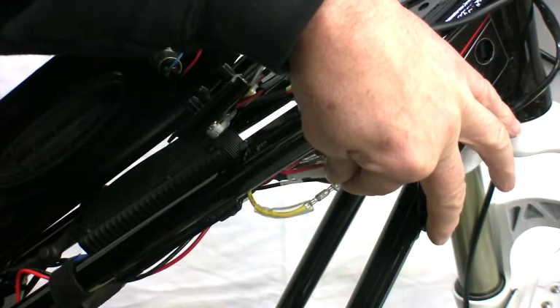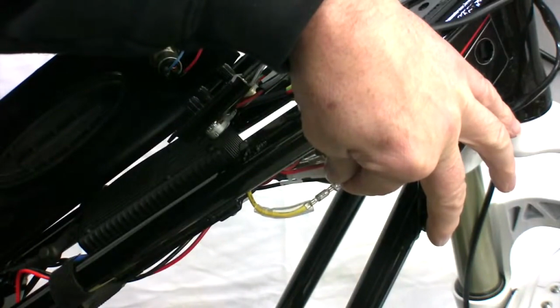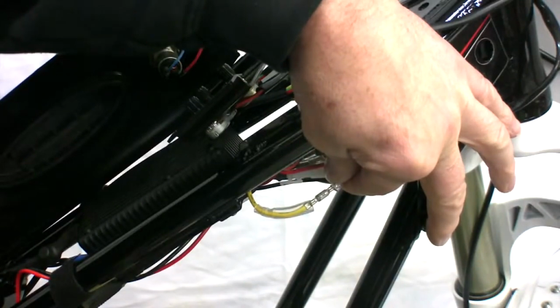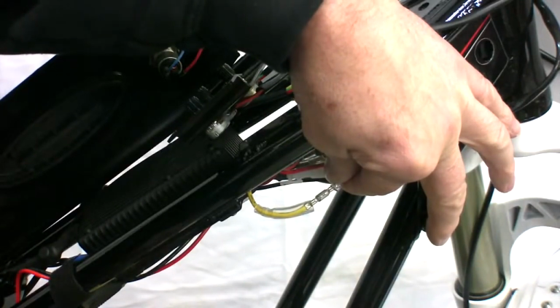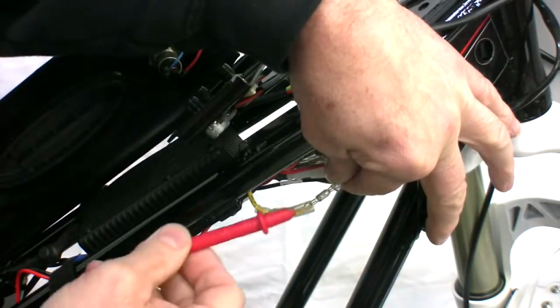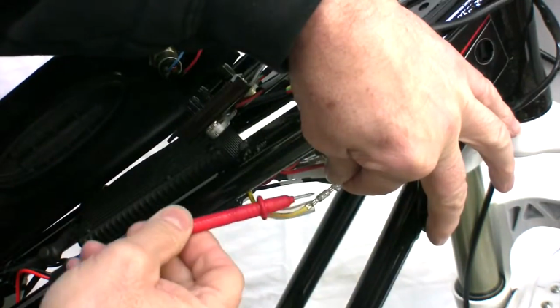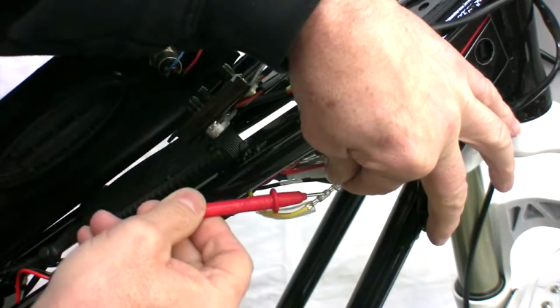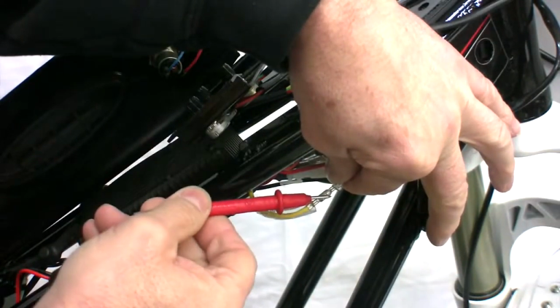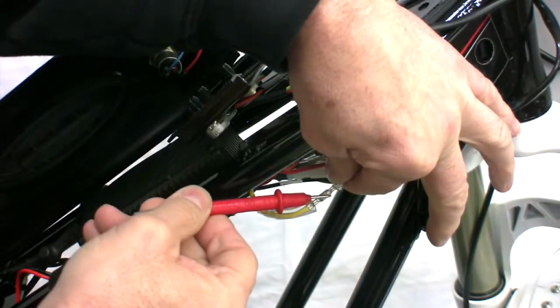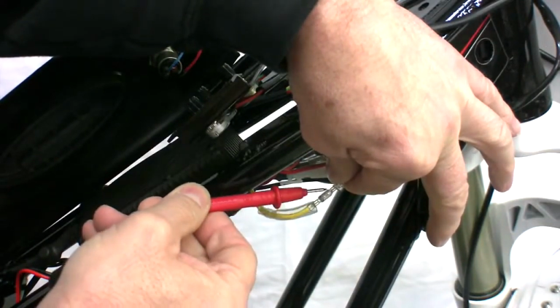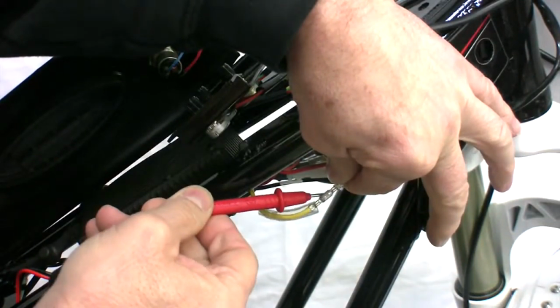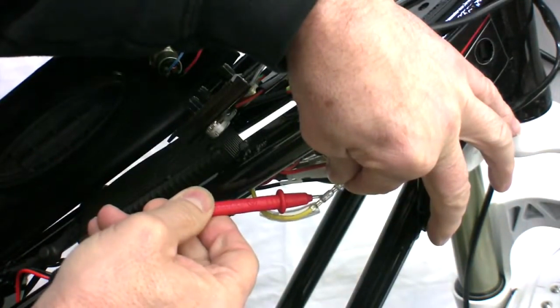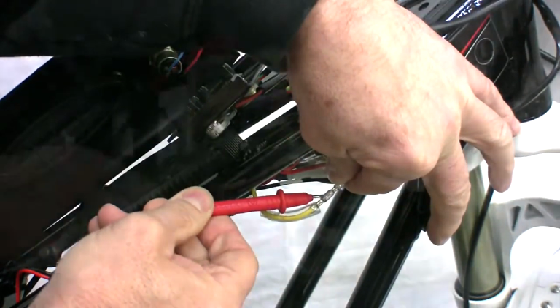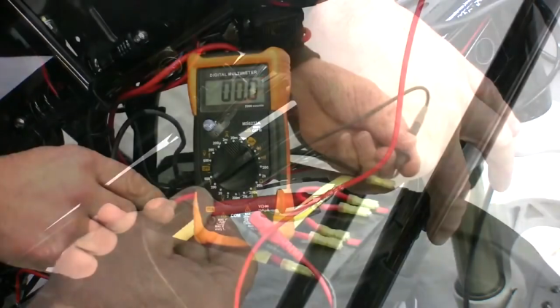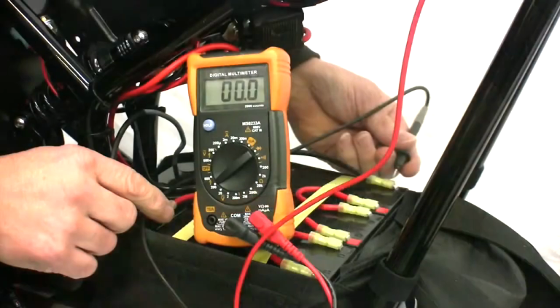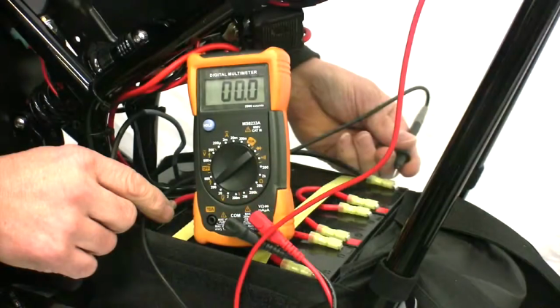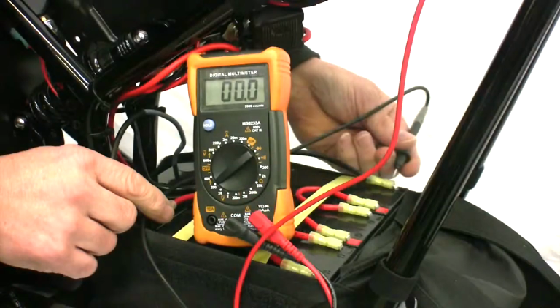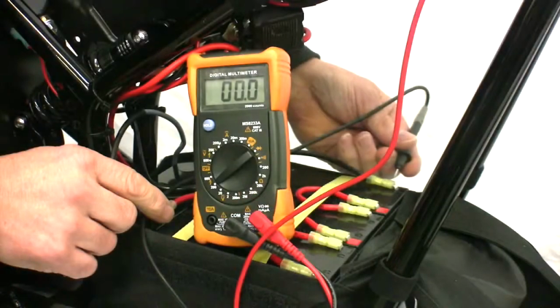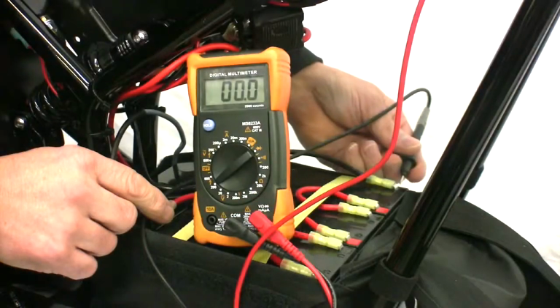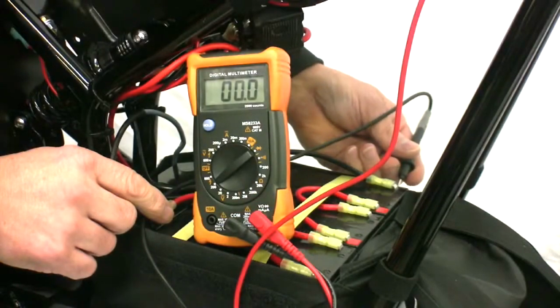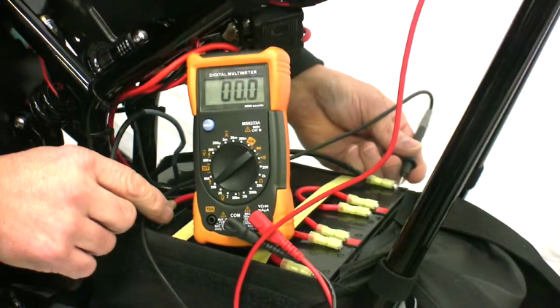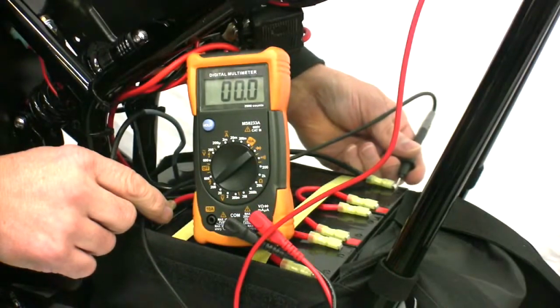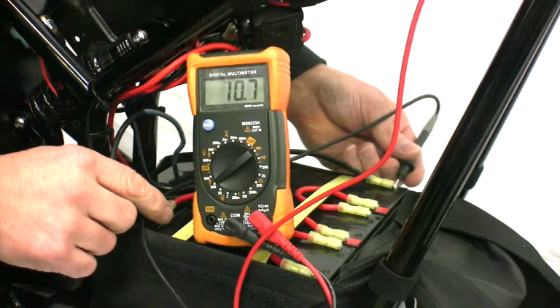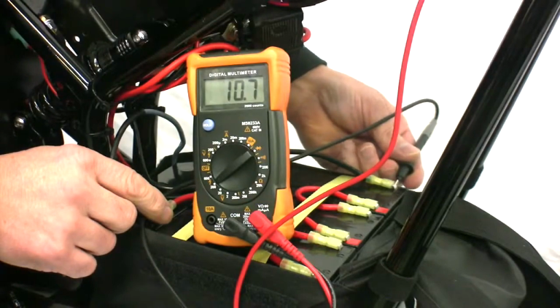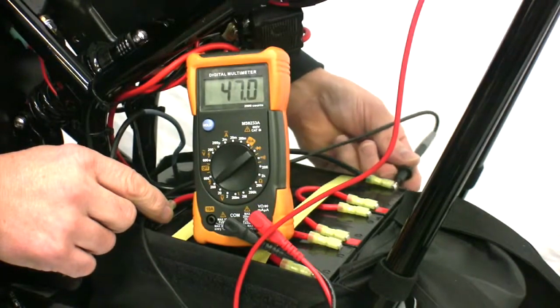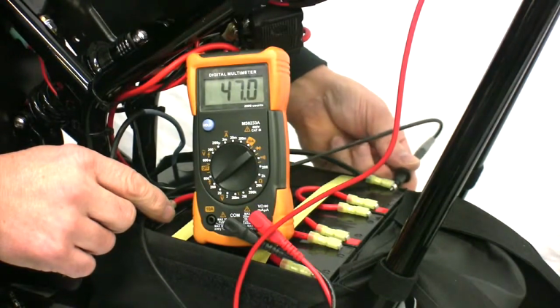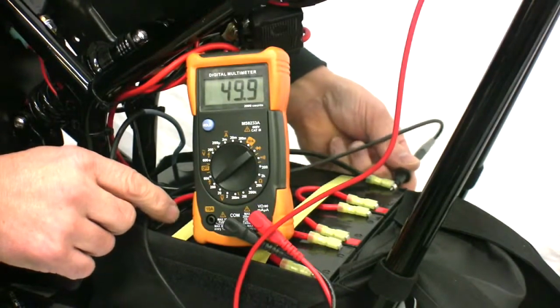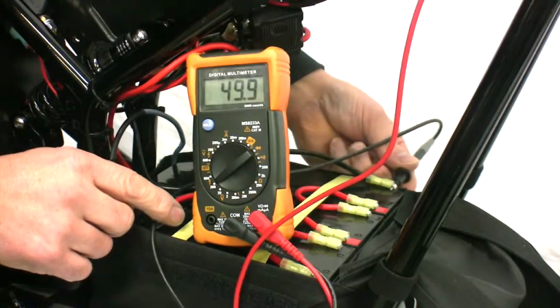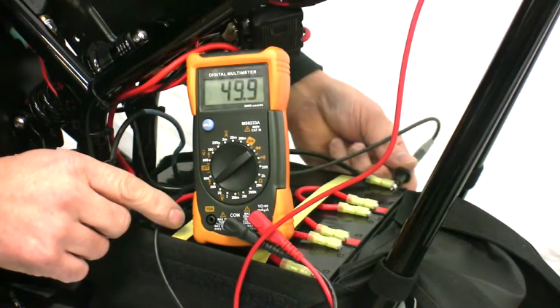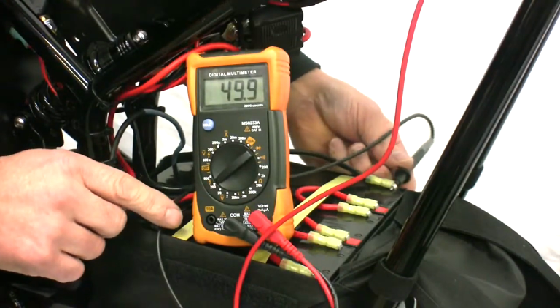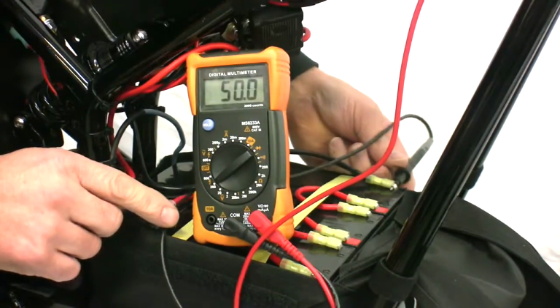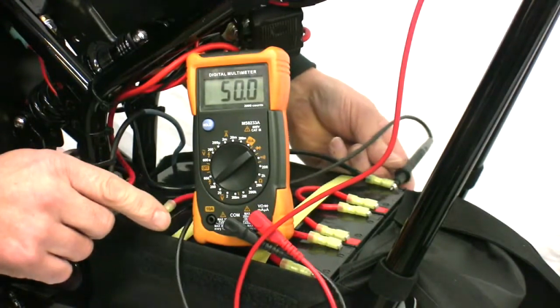Touch the red multimeter probe to this yellow wire. Check that the multimeter reading matches the total battery voltage you recorded in step 1.